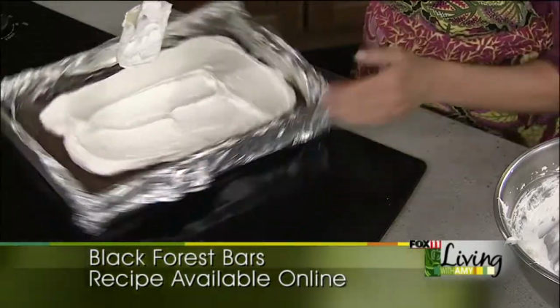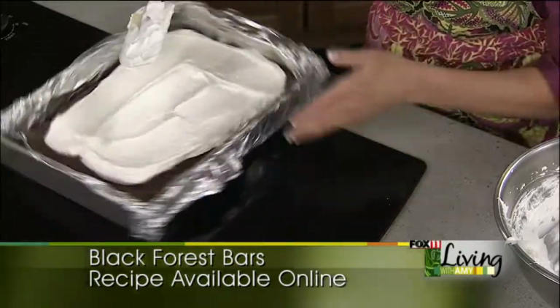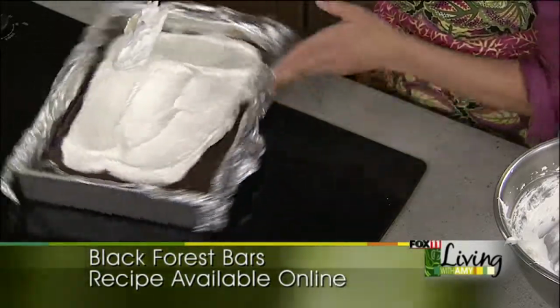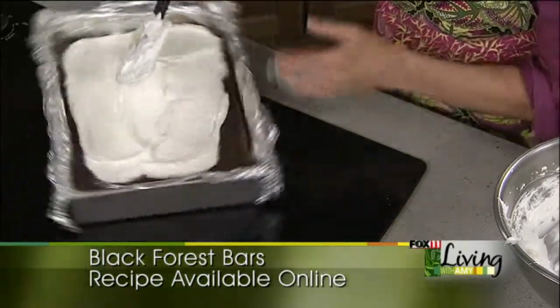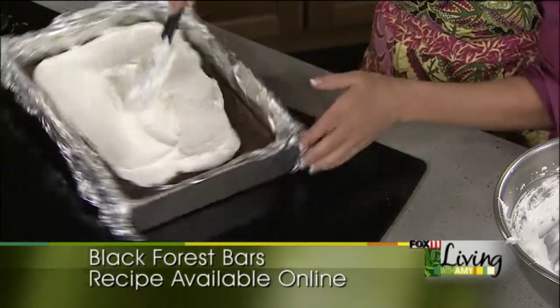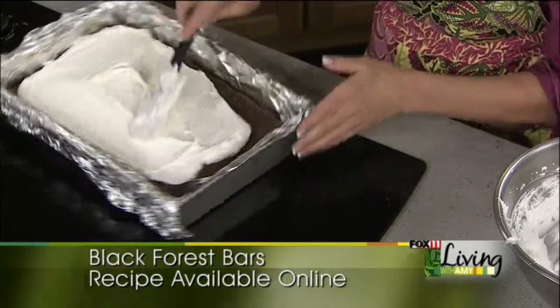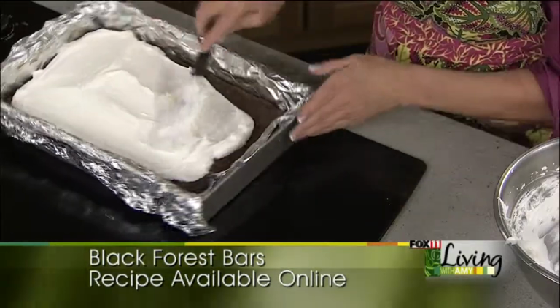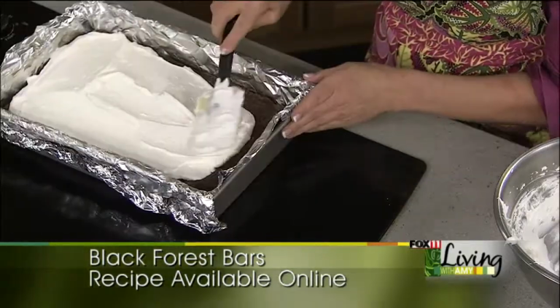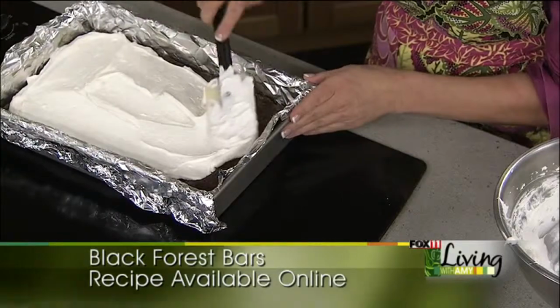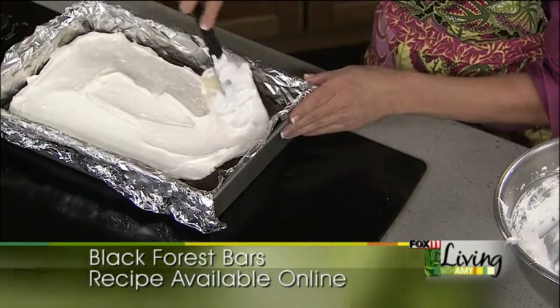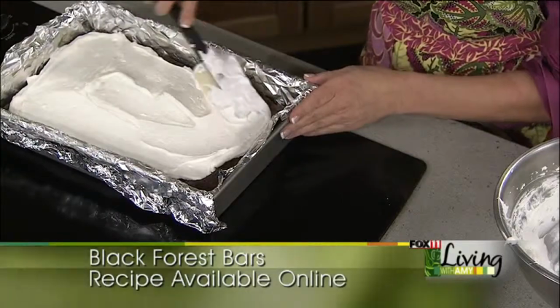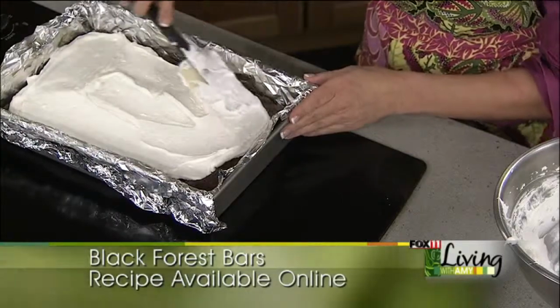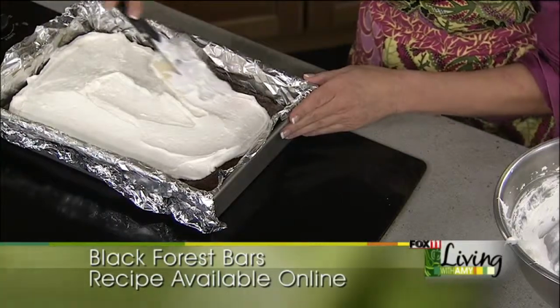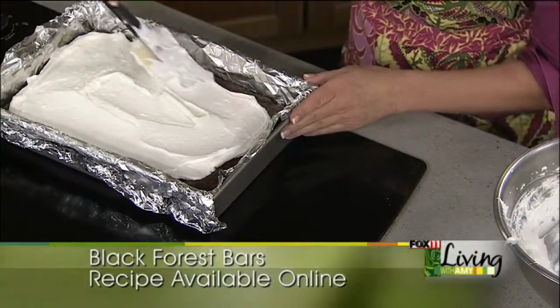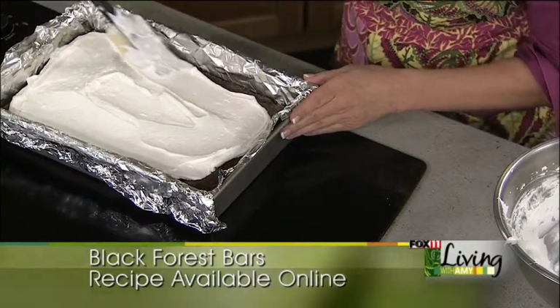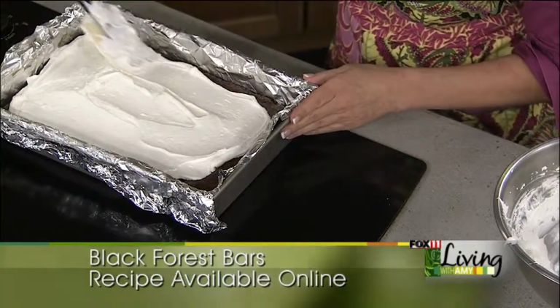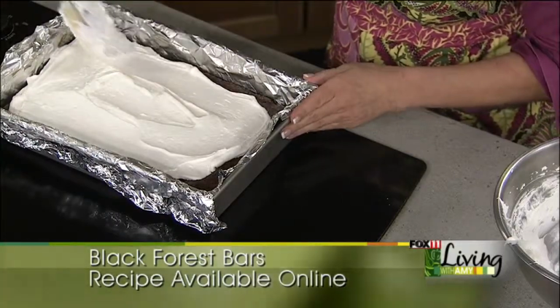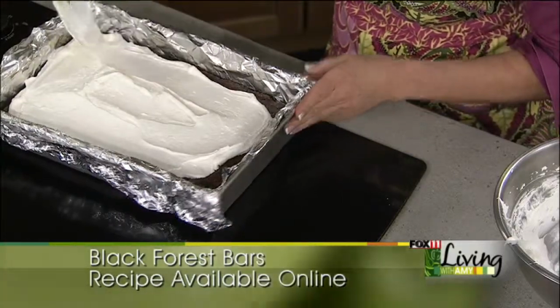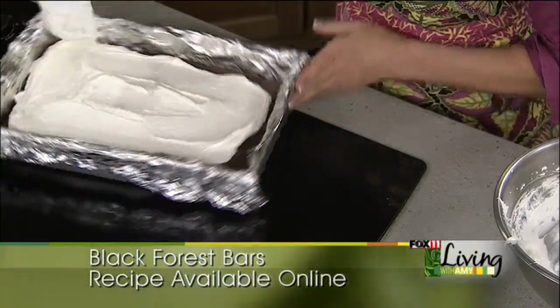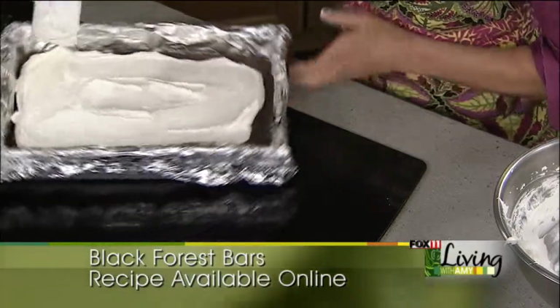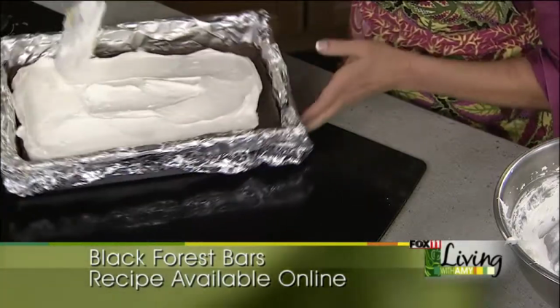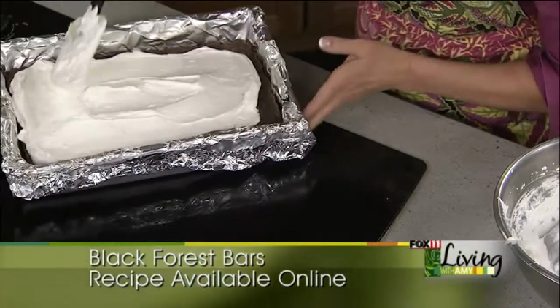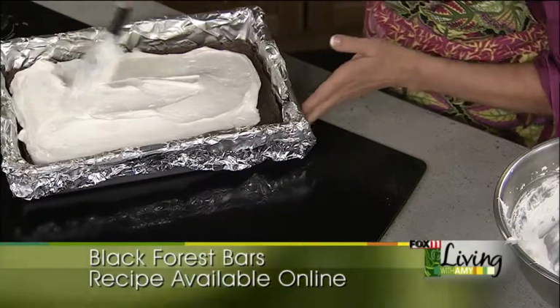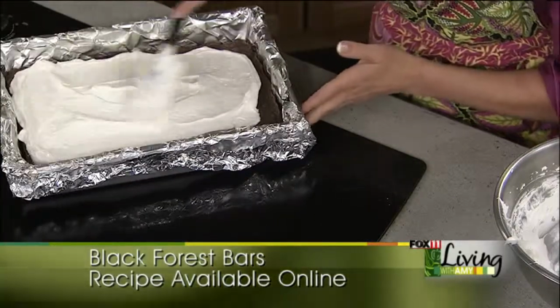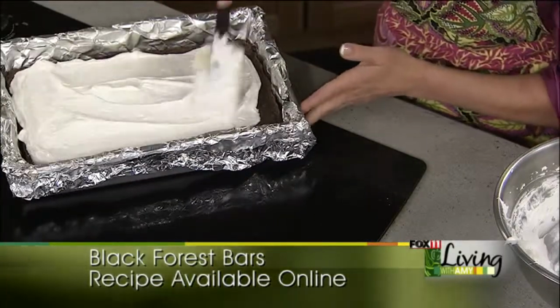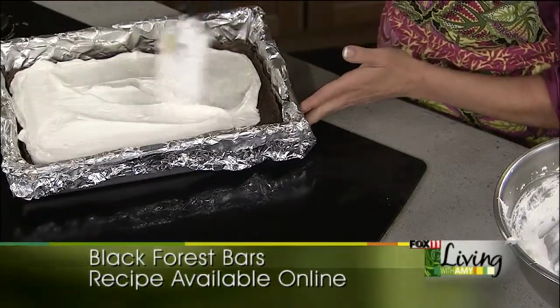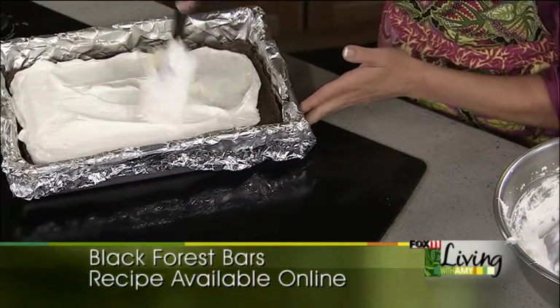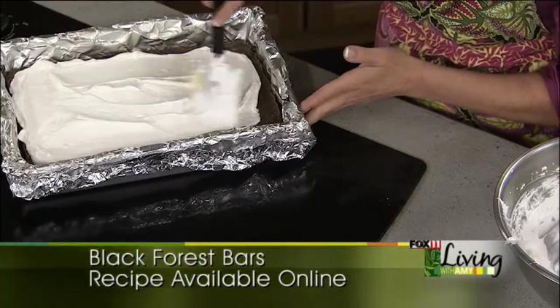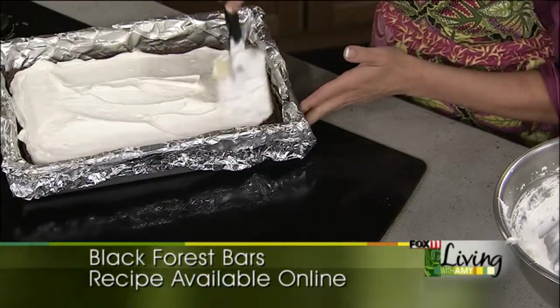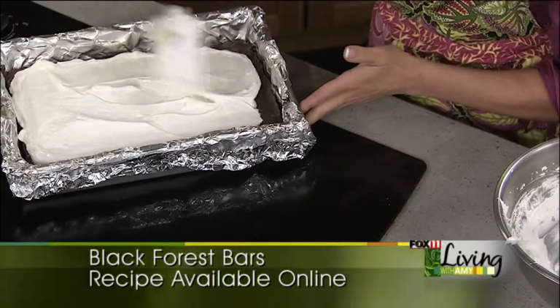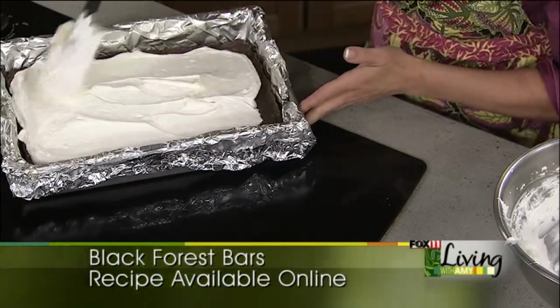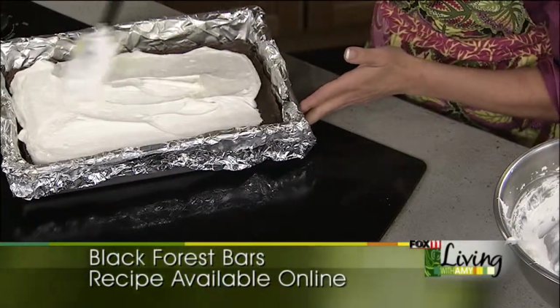Sometimes I'll leave just a little bit of the edge showing so that you can kind of see a little bit of the chocolate below.